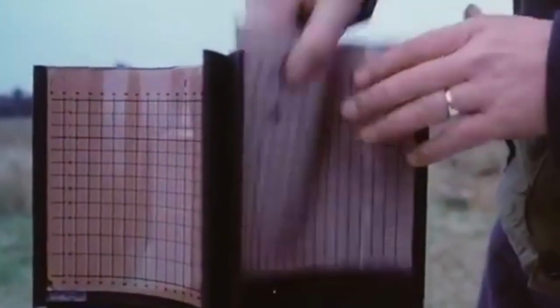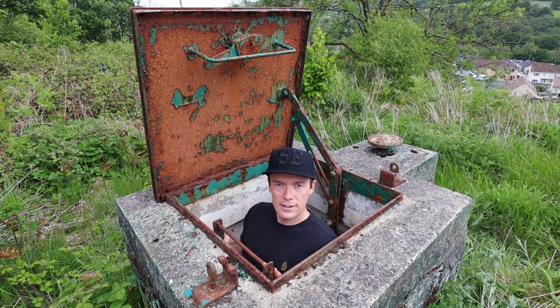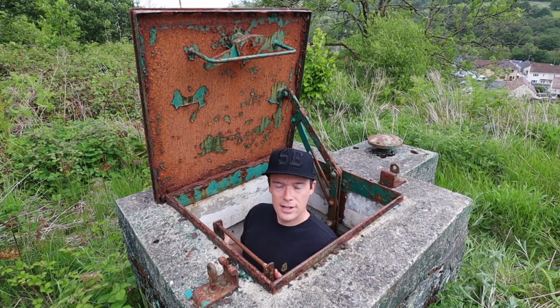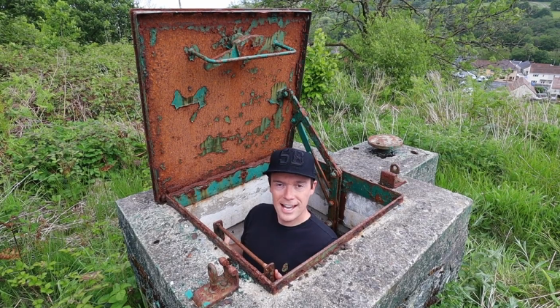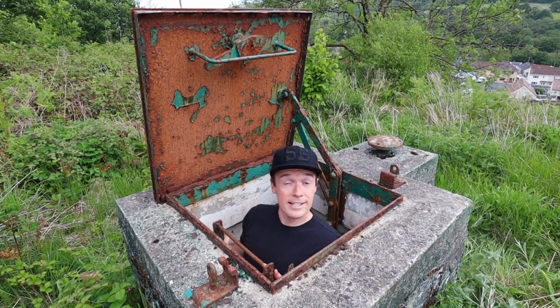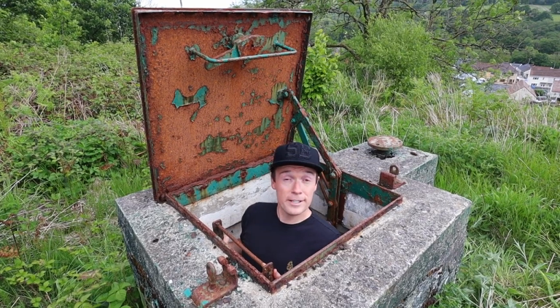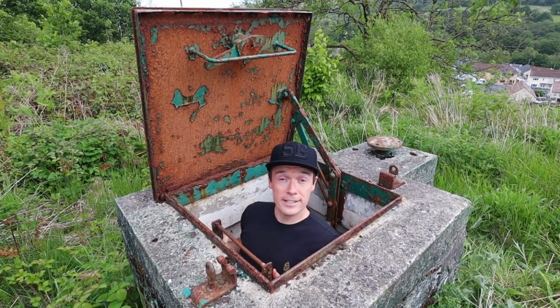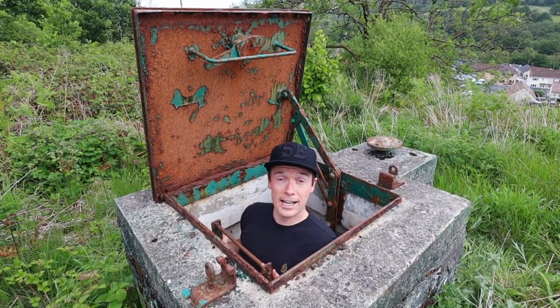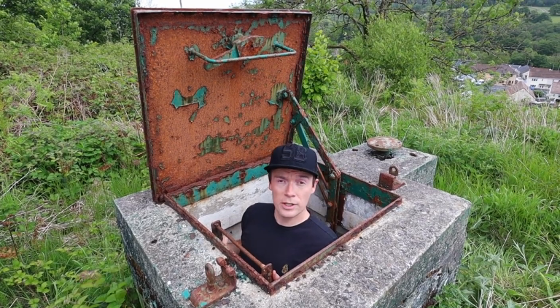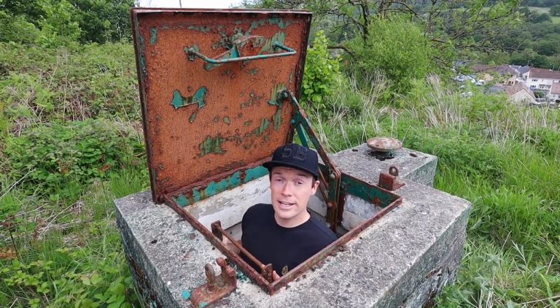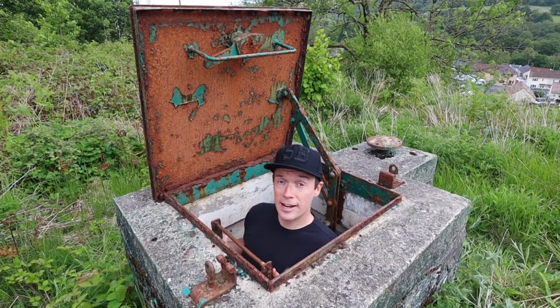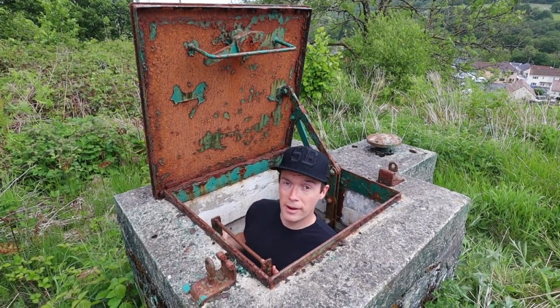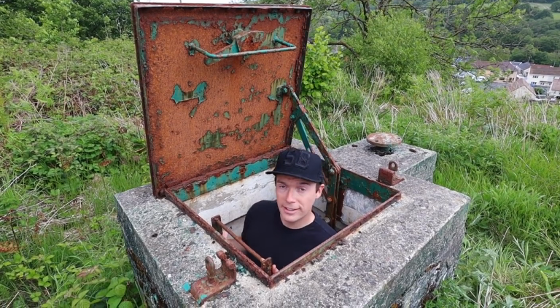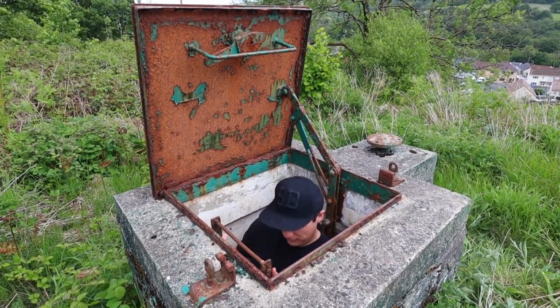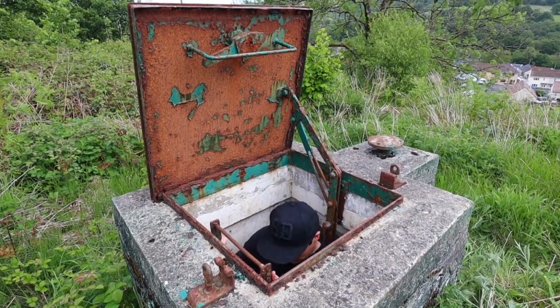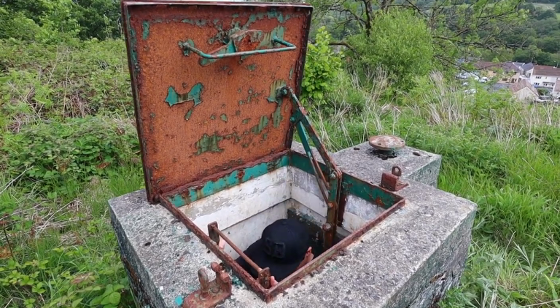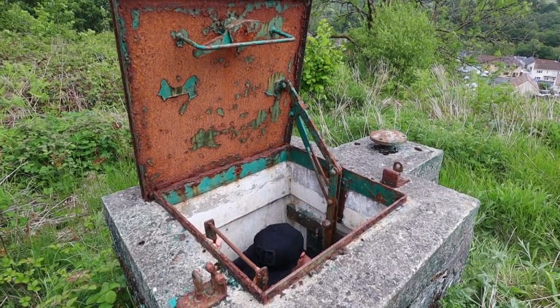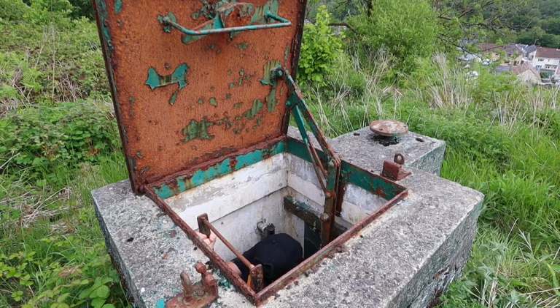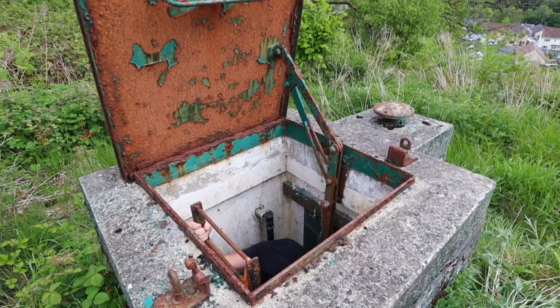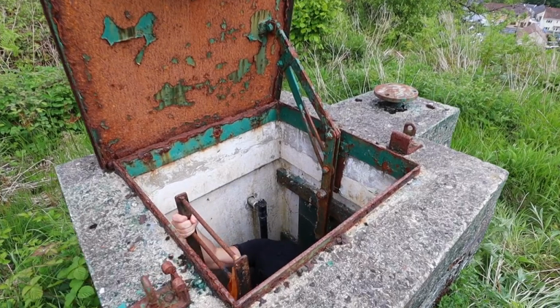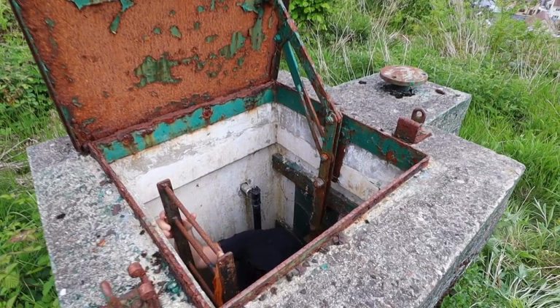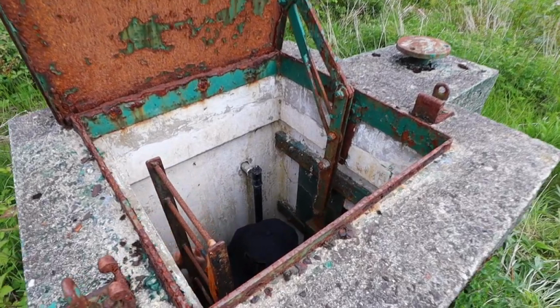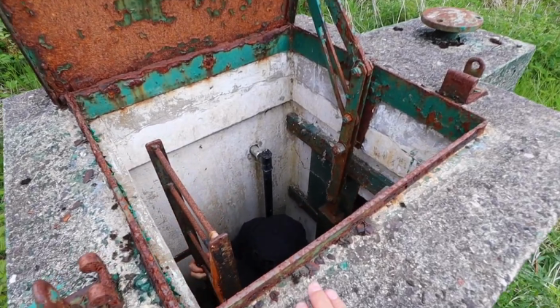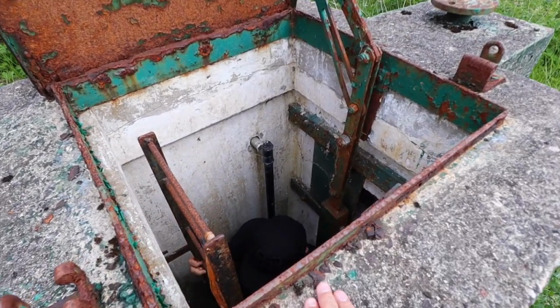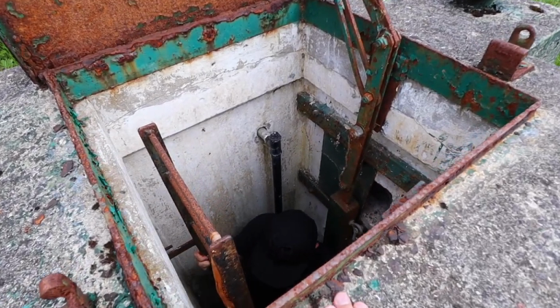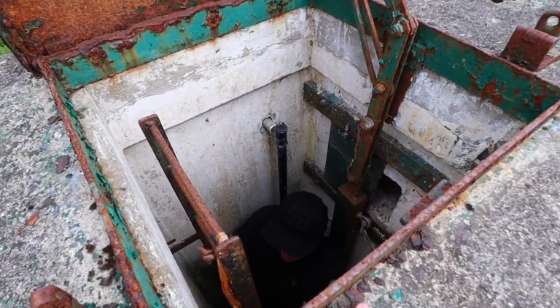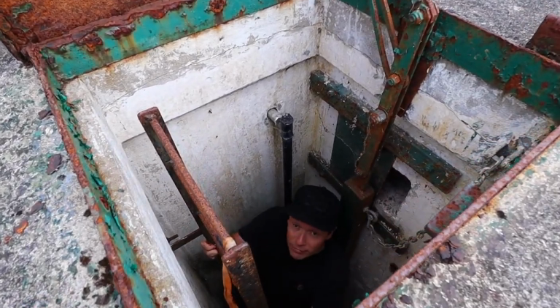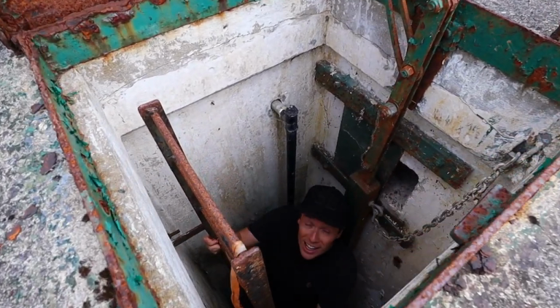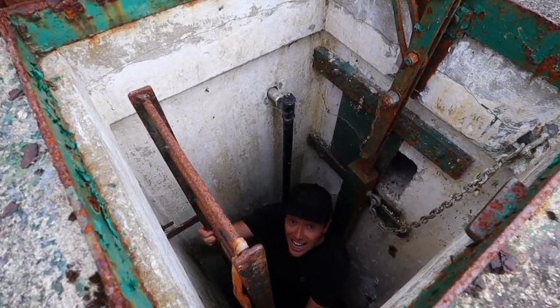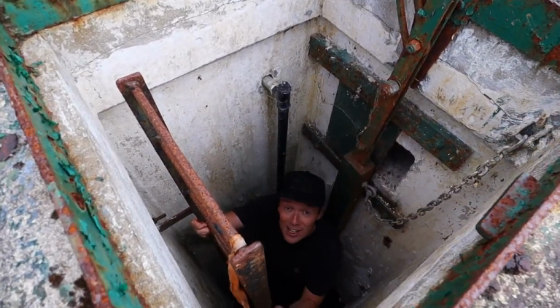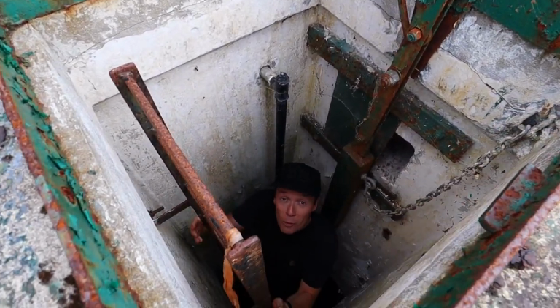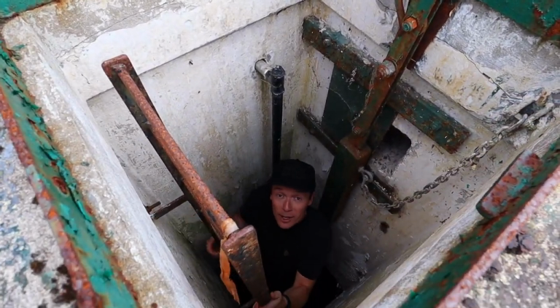So let's head 16 feet down inside the bunker. It's a long way down.